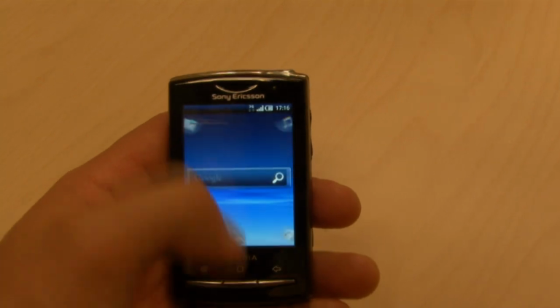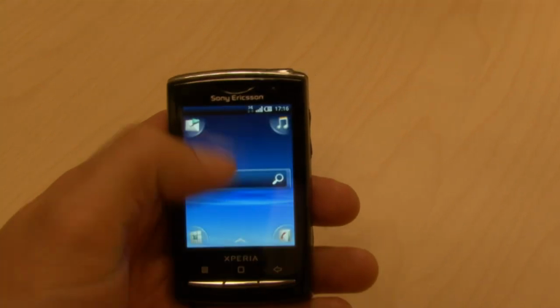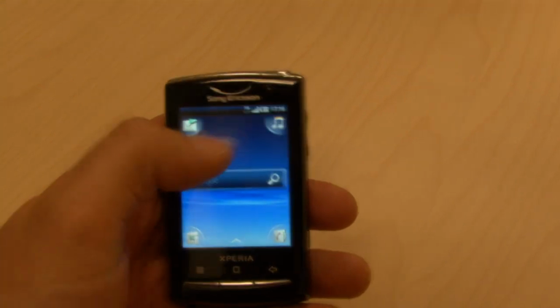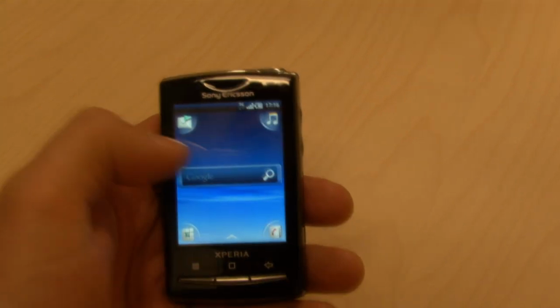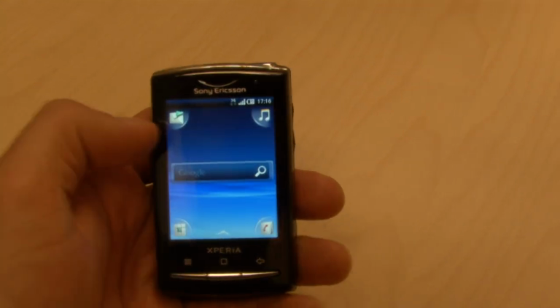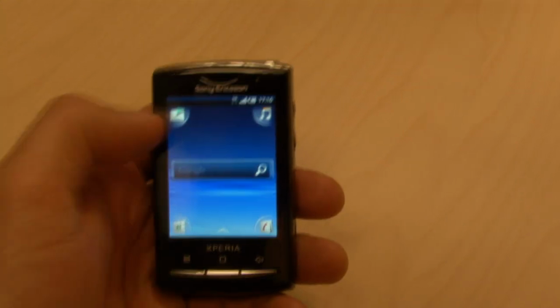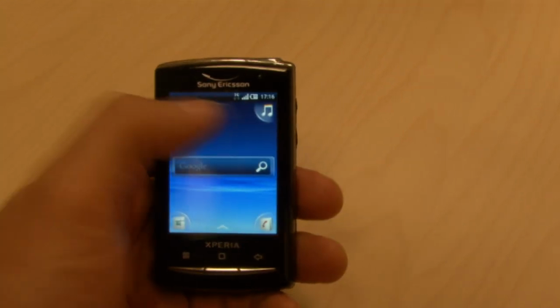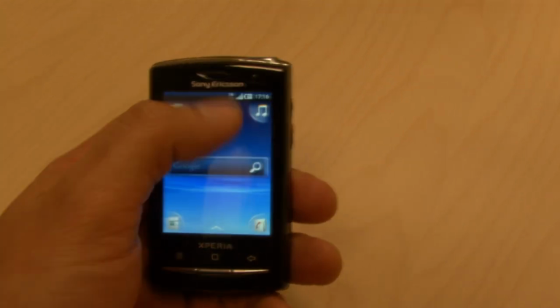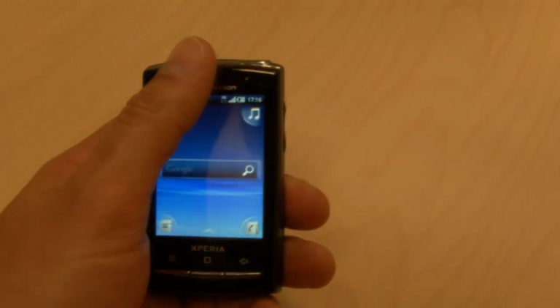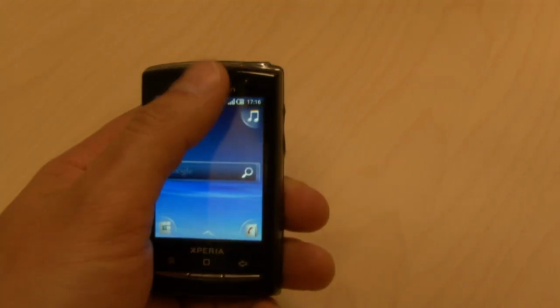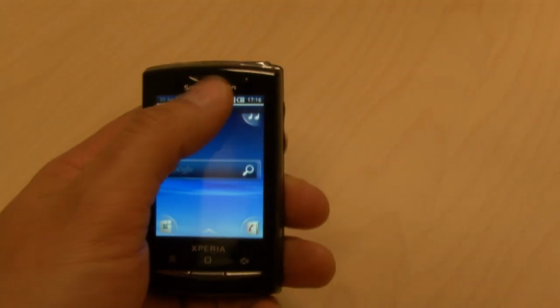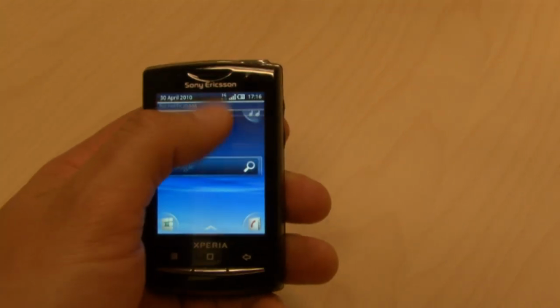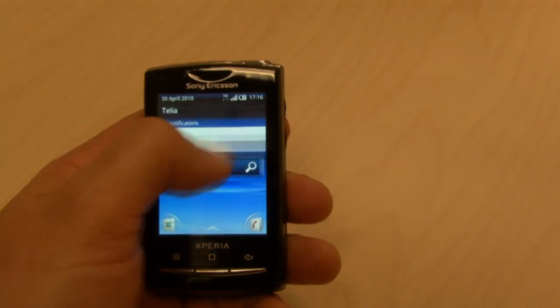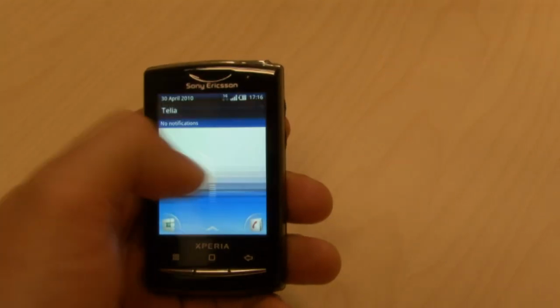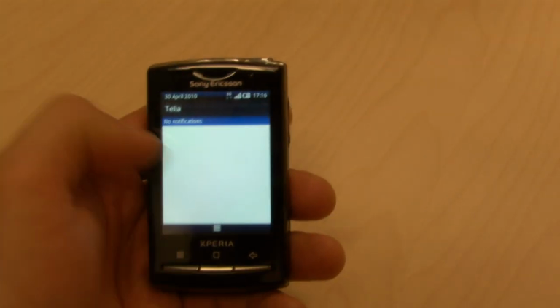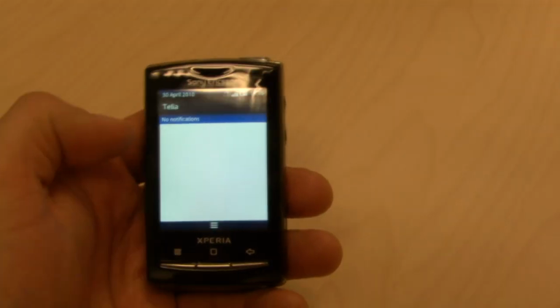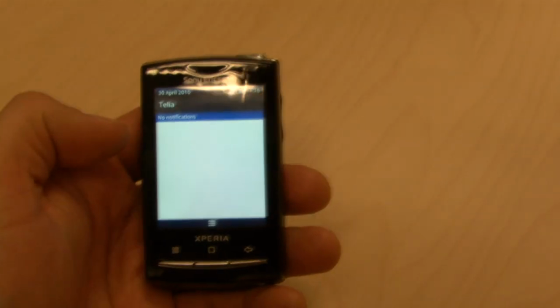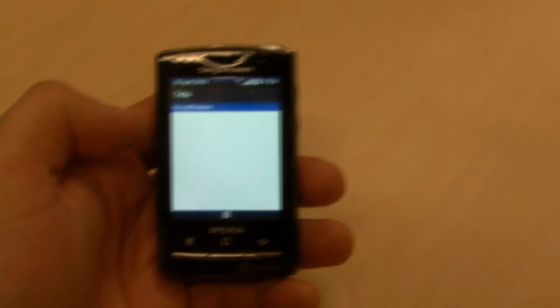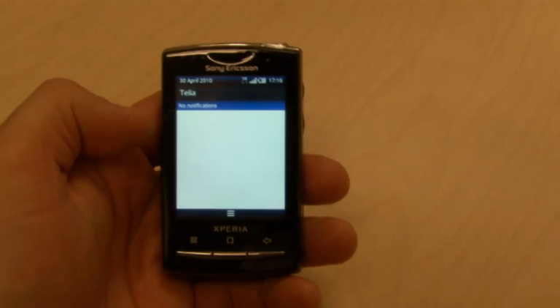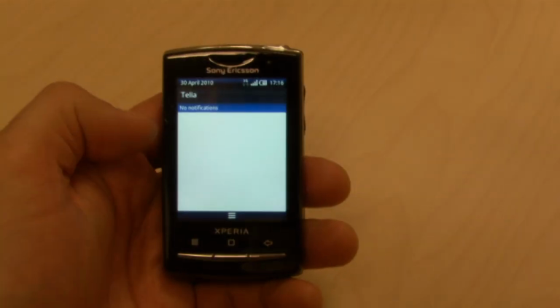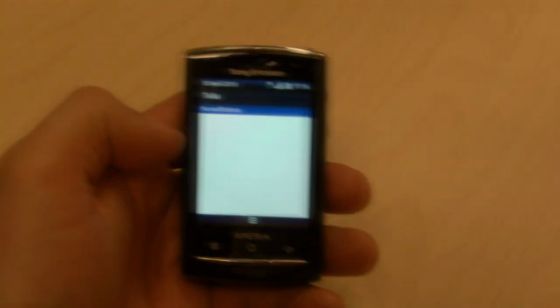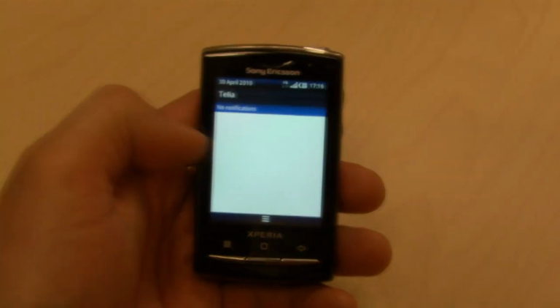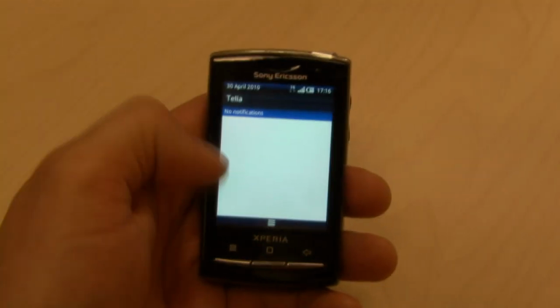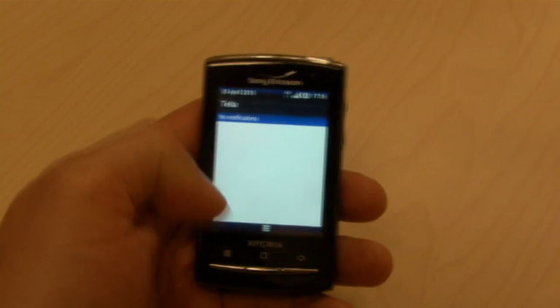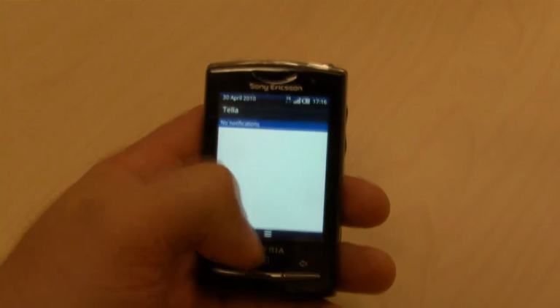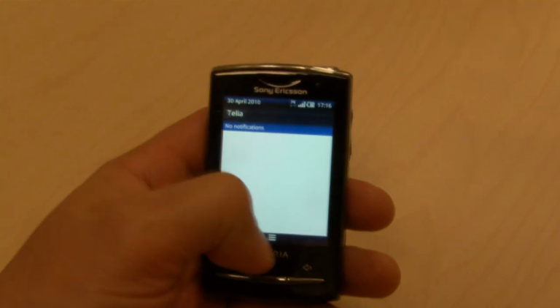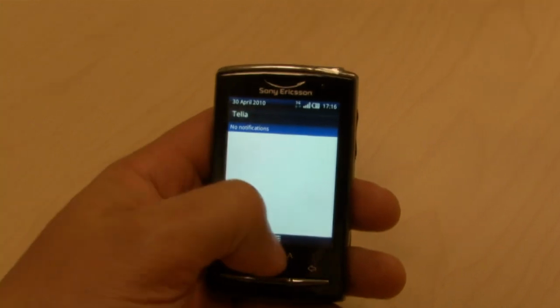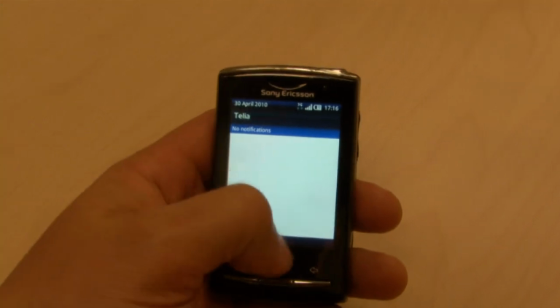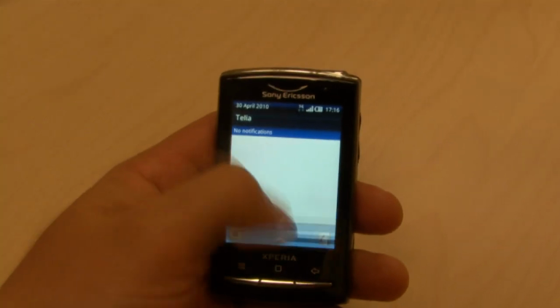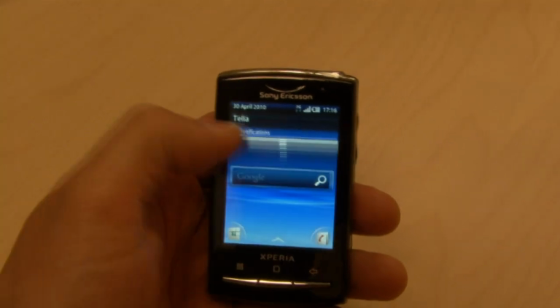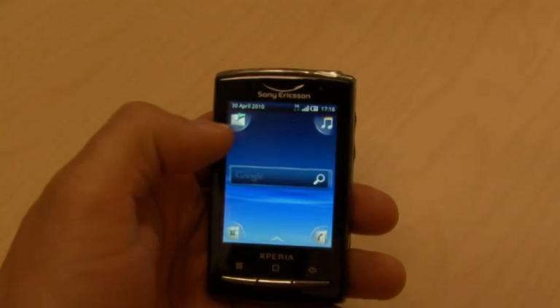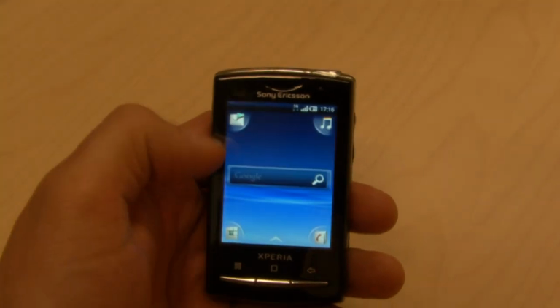When you get notifications, just pull down to see what's happening. Right now nothing is happening on my phone.